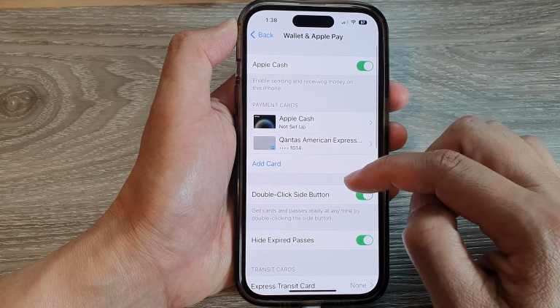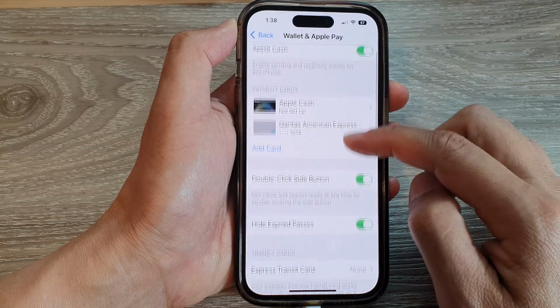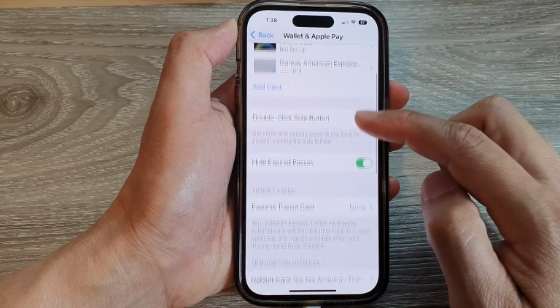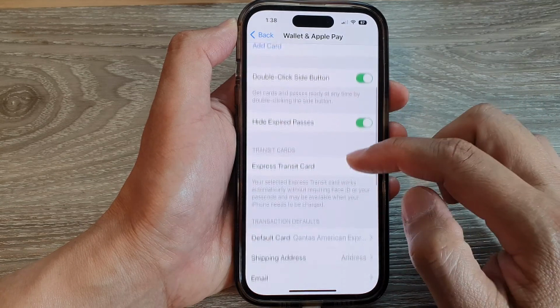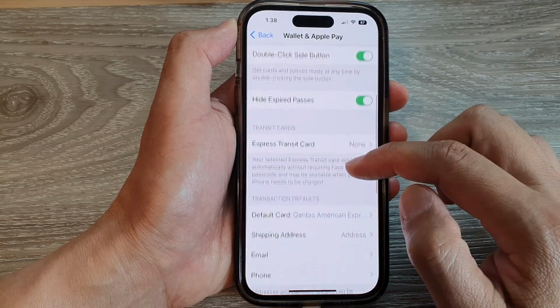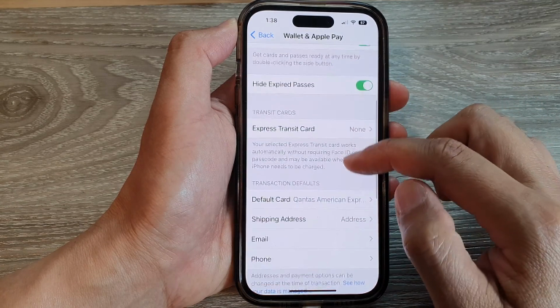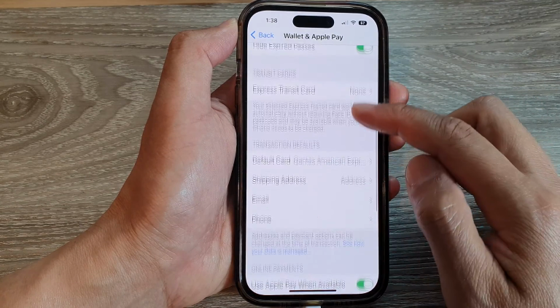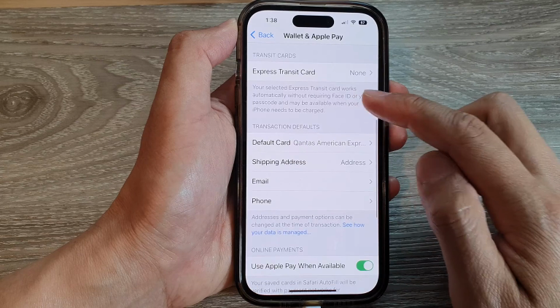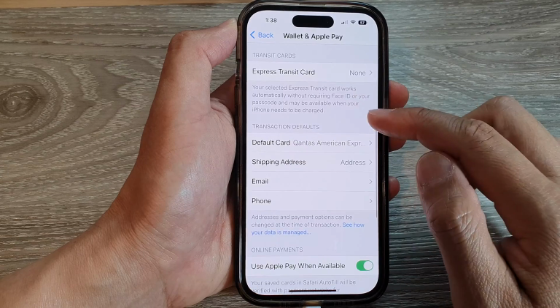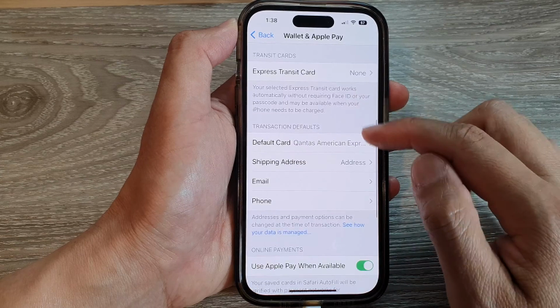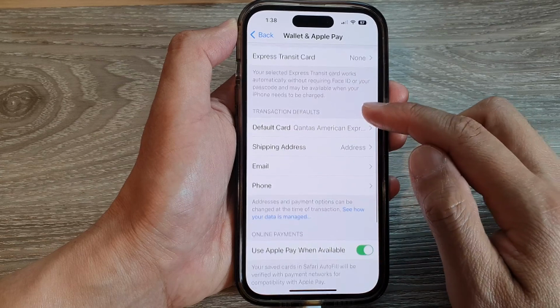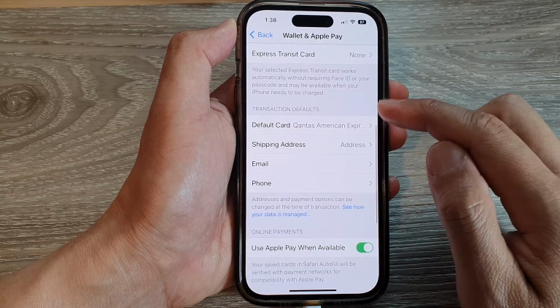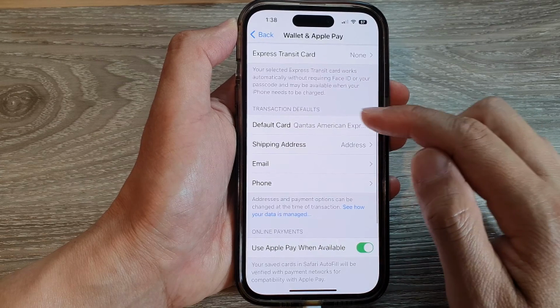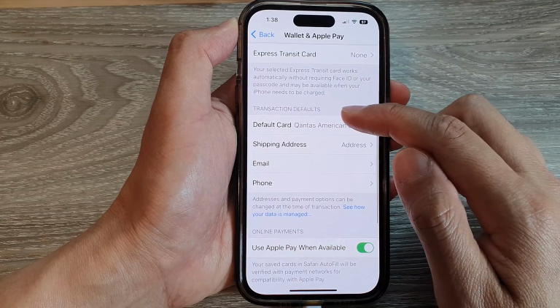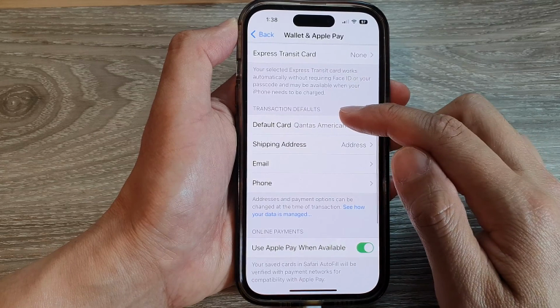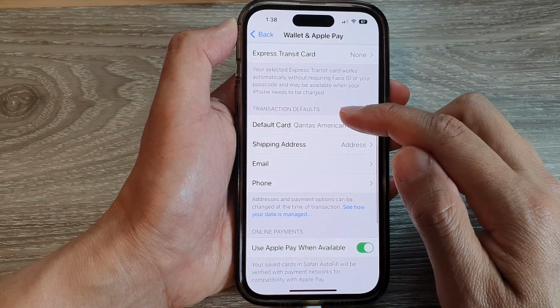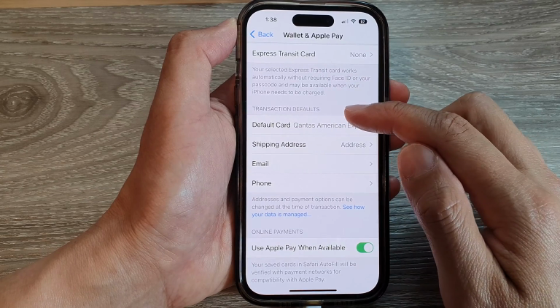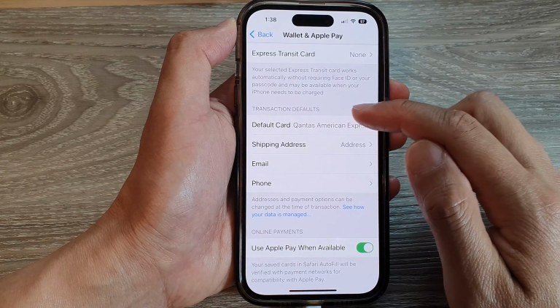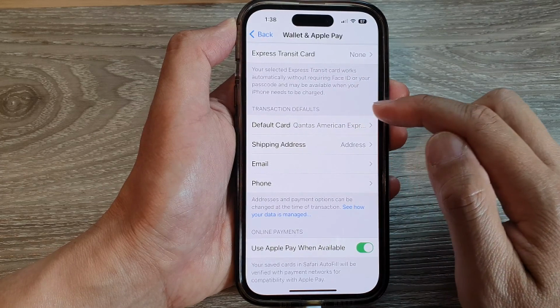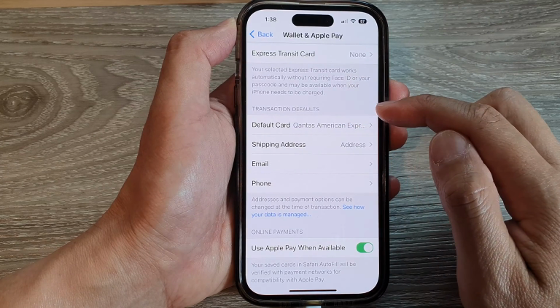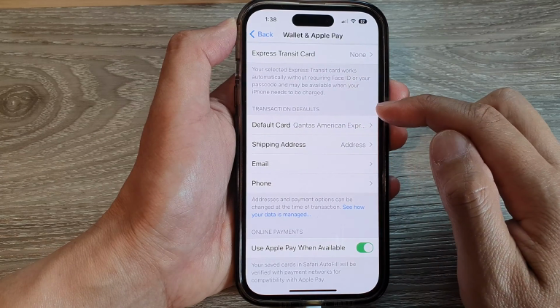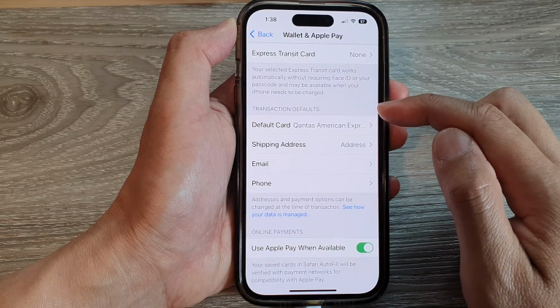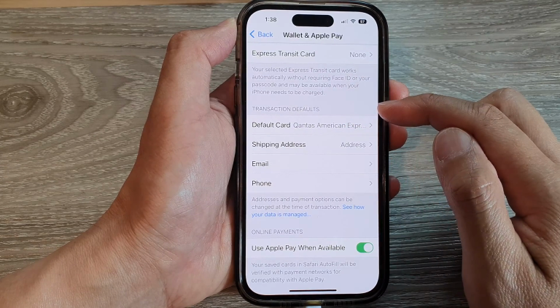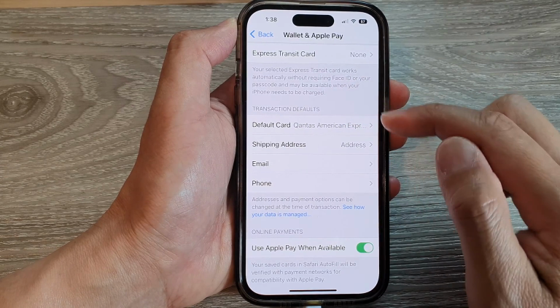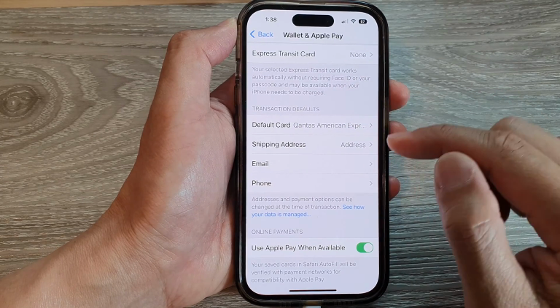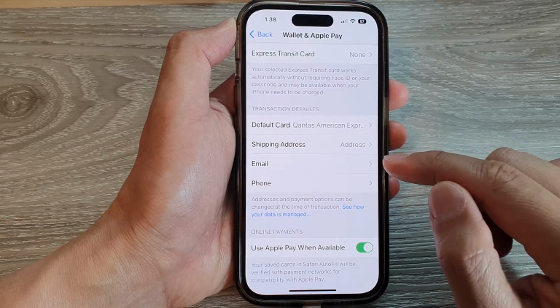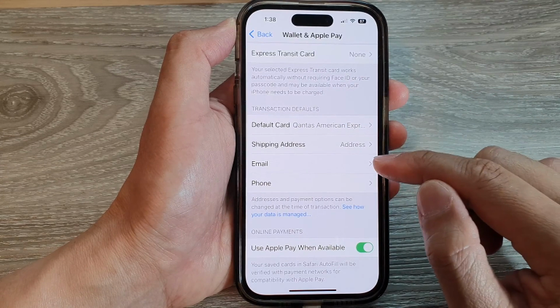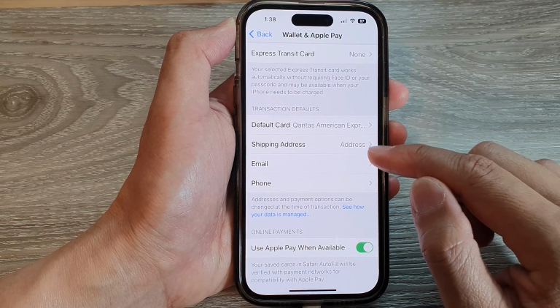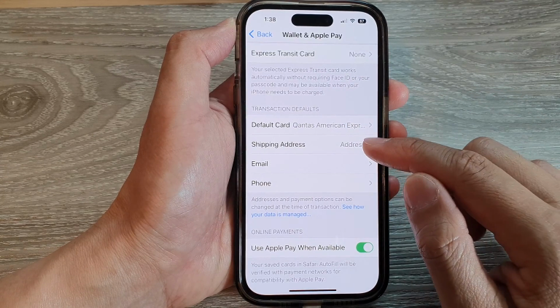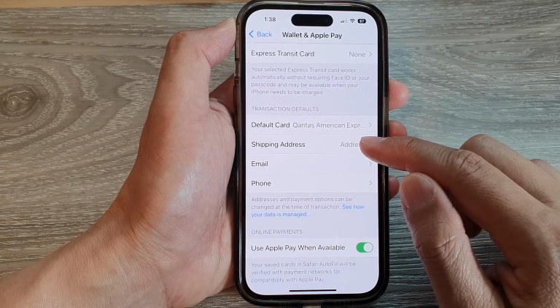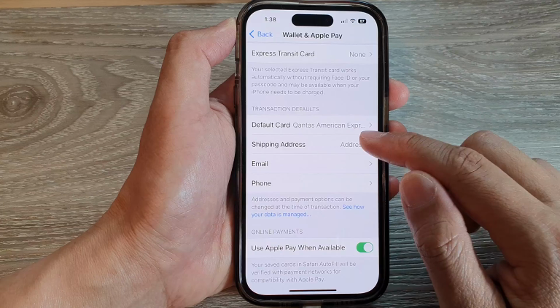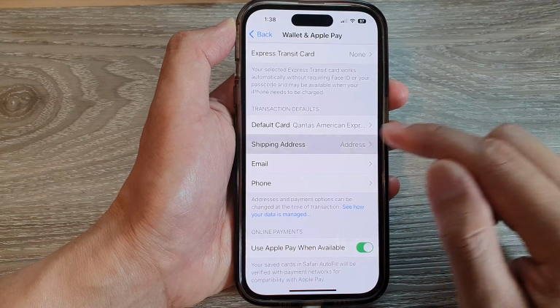Next, scroll down to the Transaction Defaults section and tap on Shipping Address.